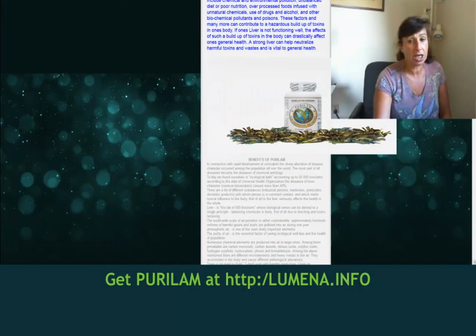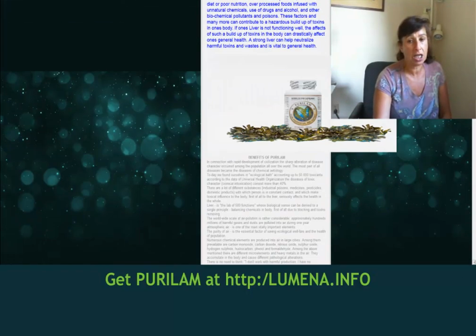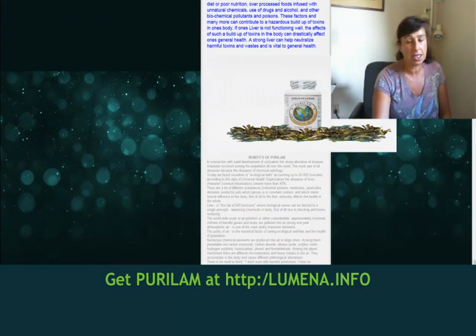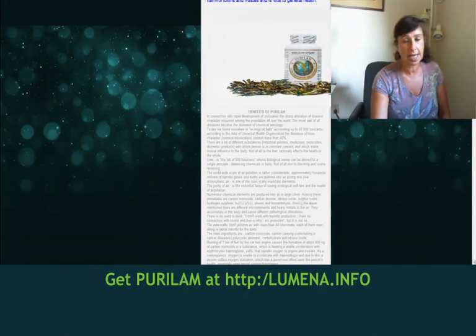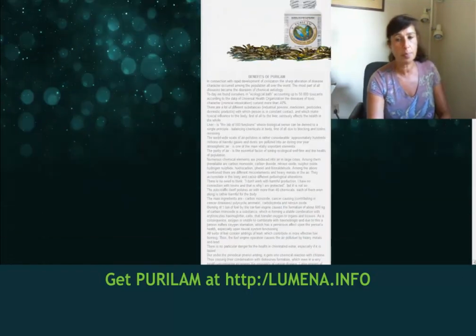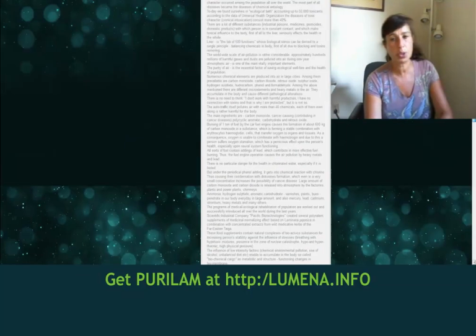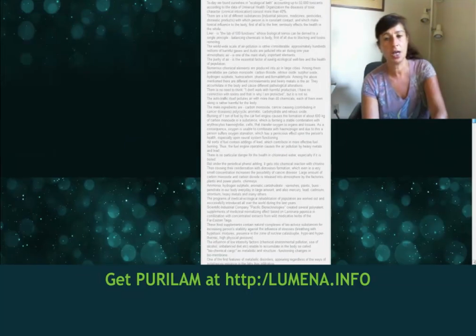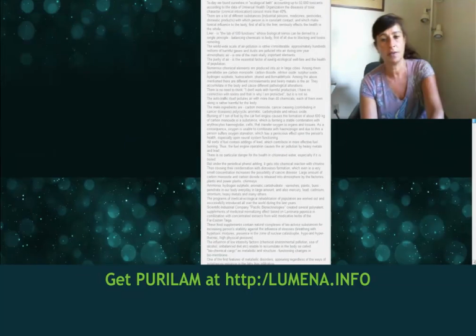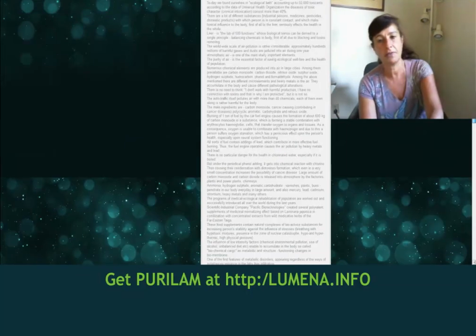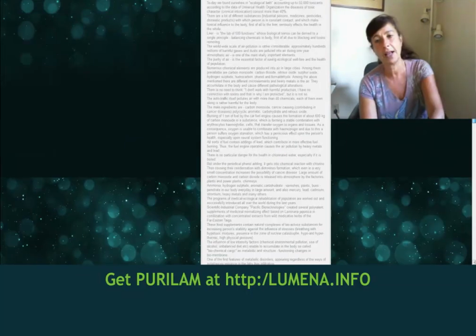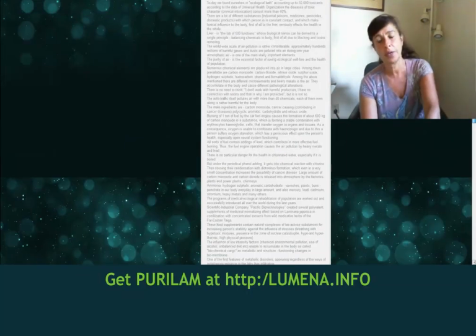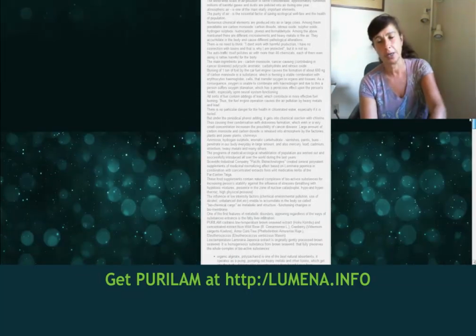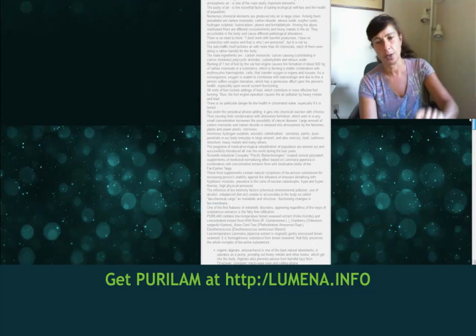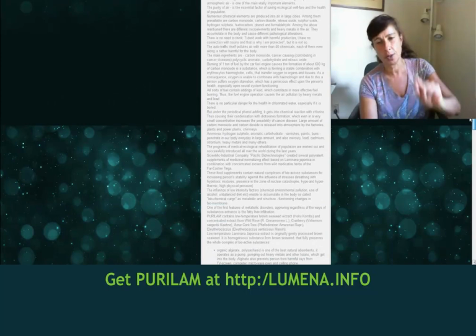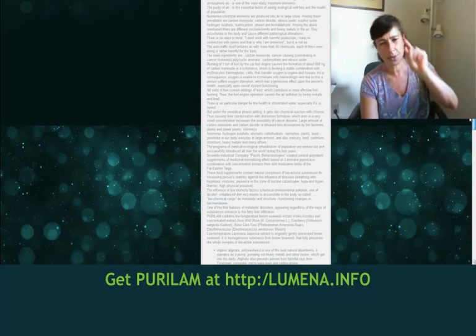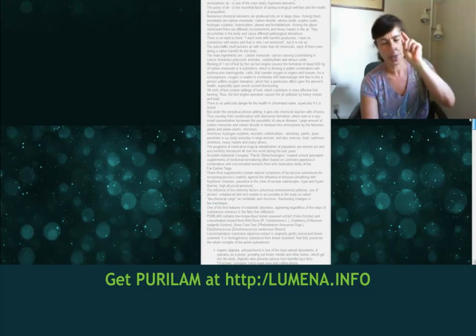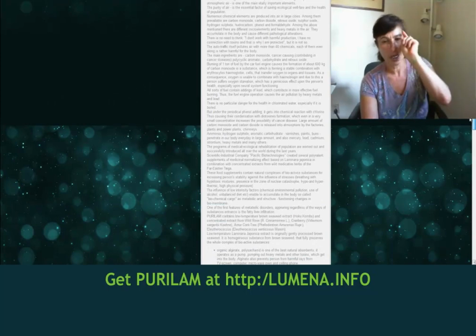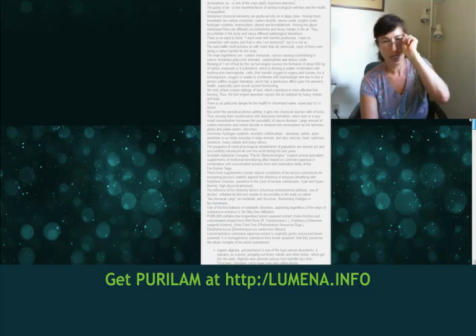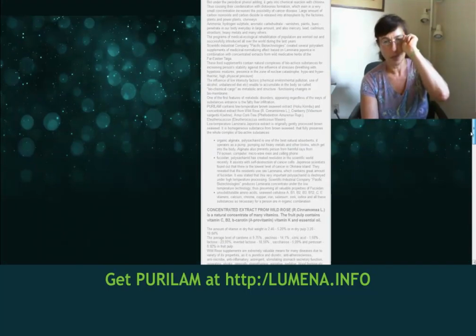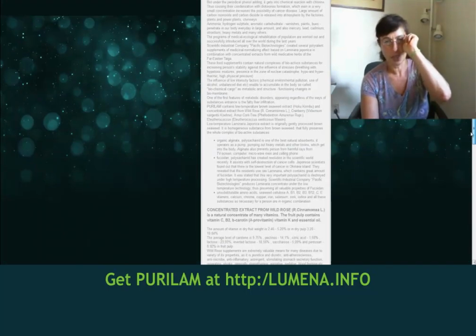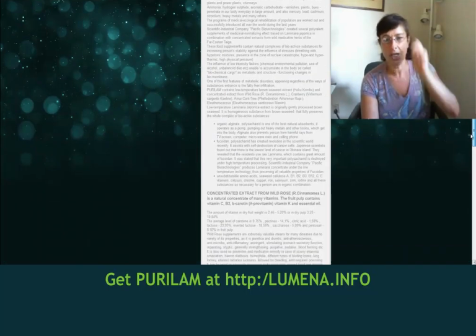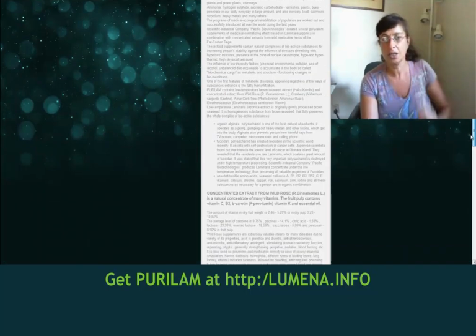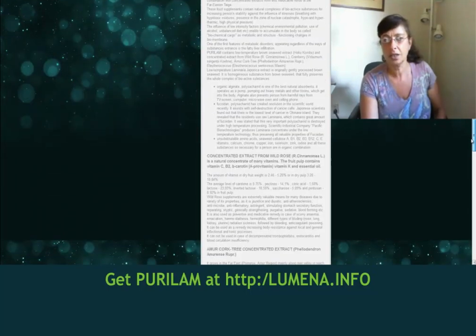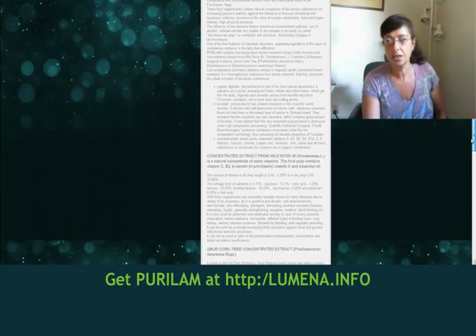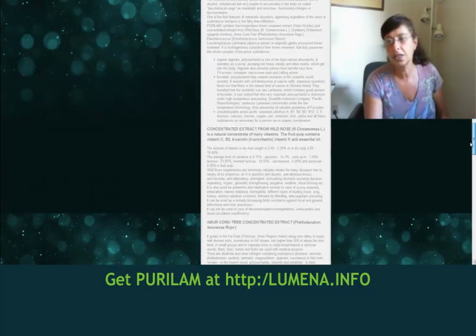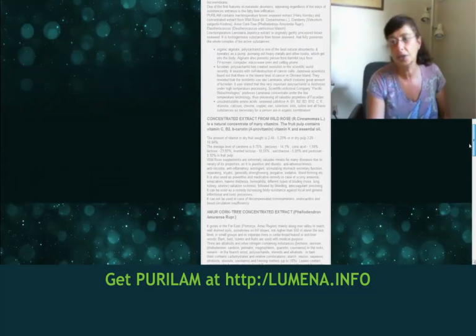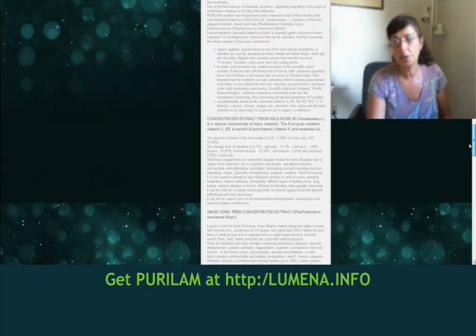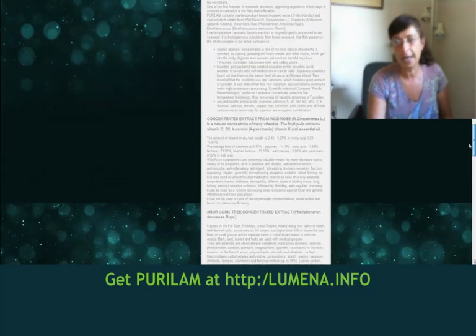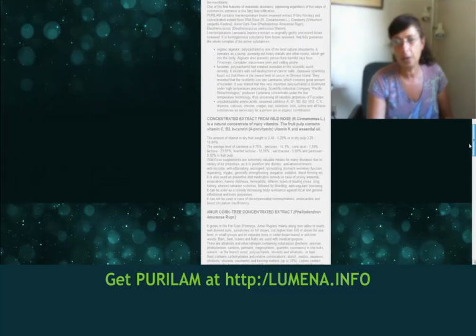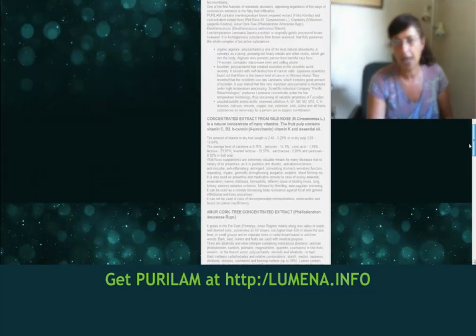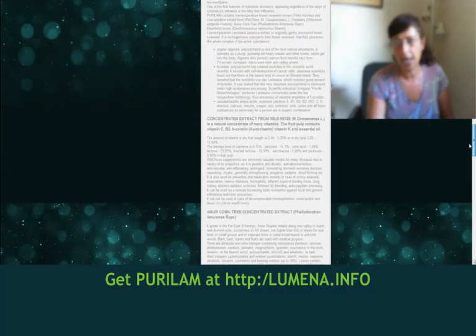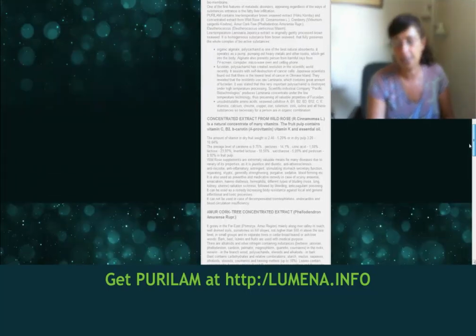Purulam actually has 90% Biofilam in it, and then 10% of the following herbs, which I'll tell you right now what it has.